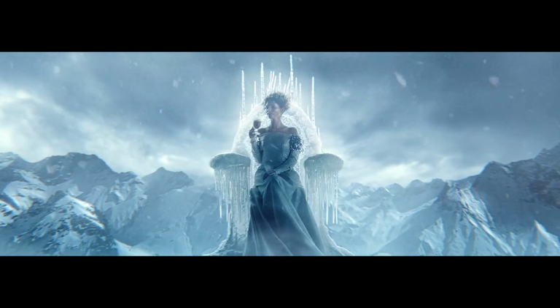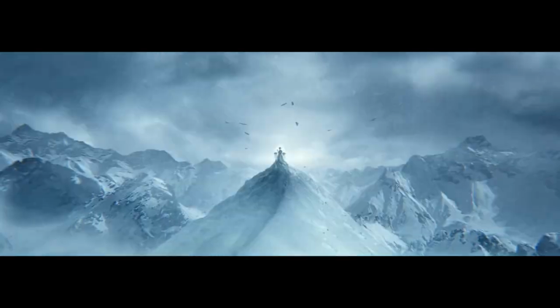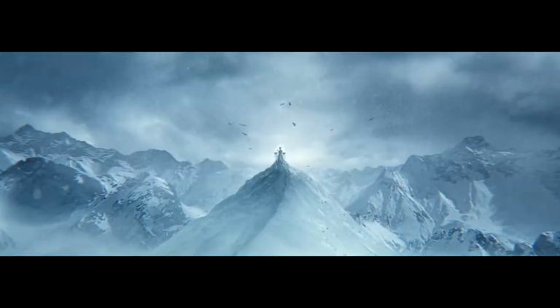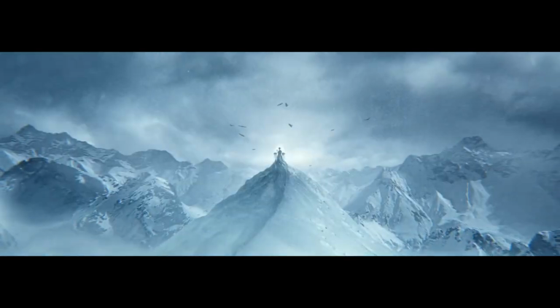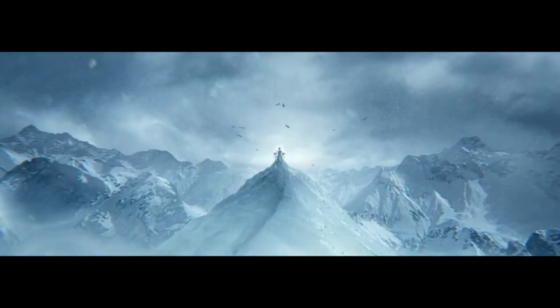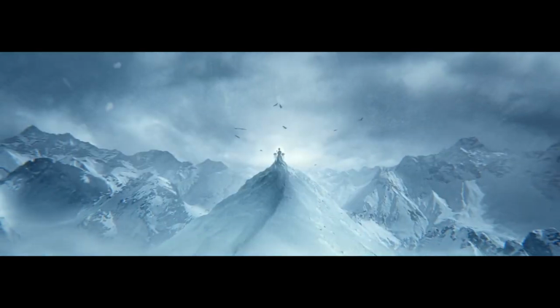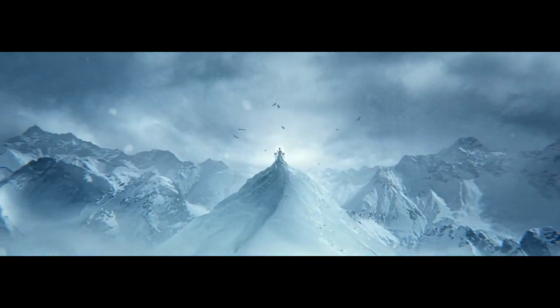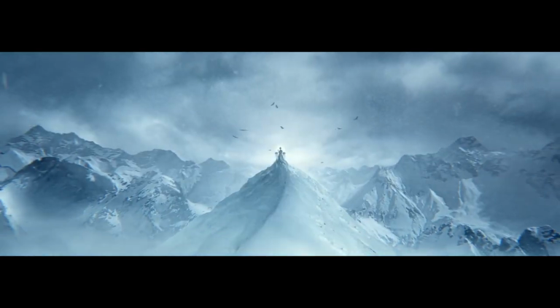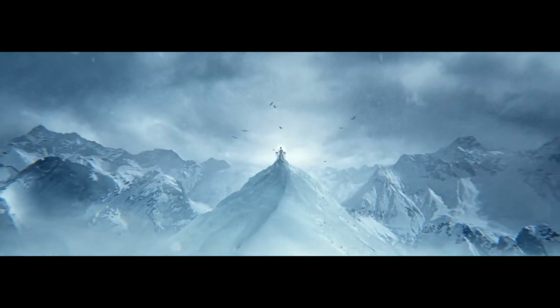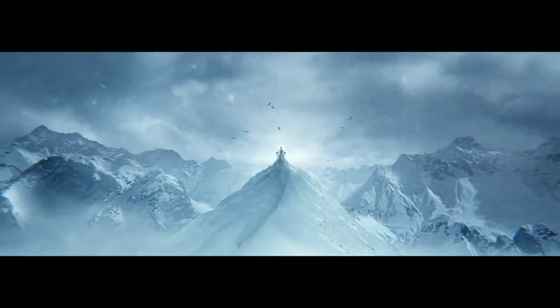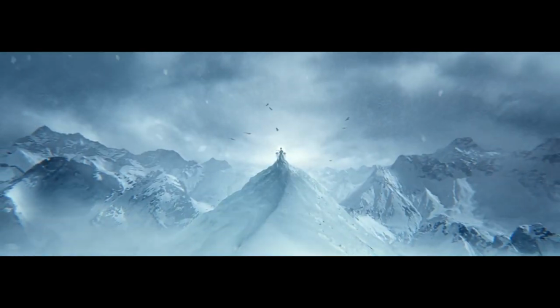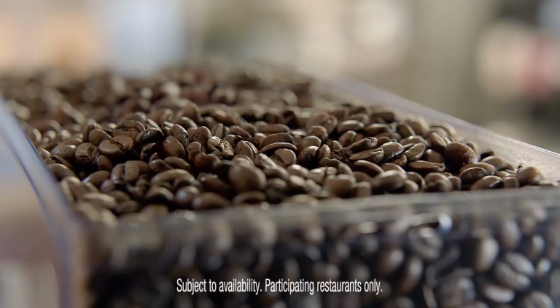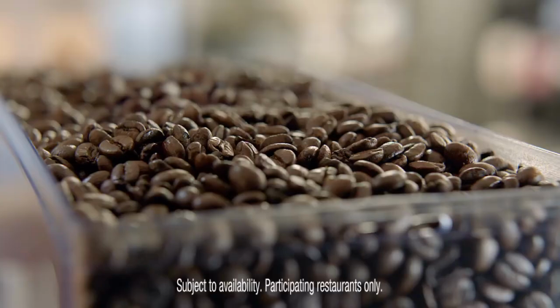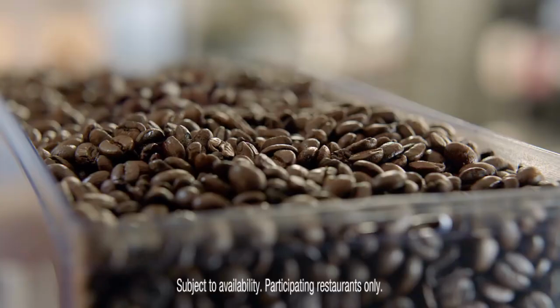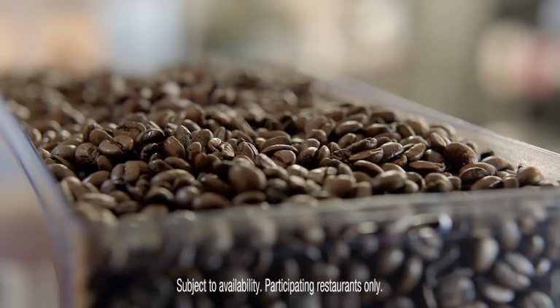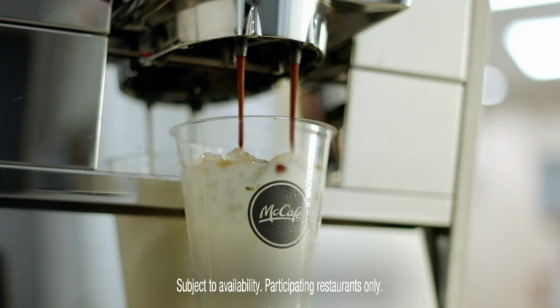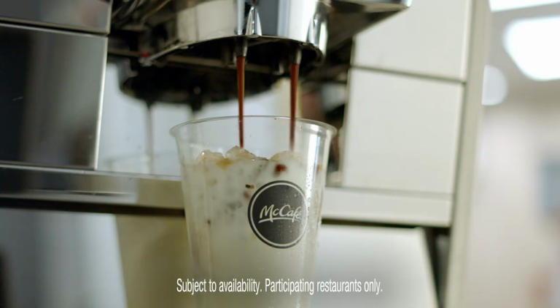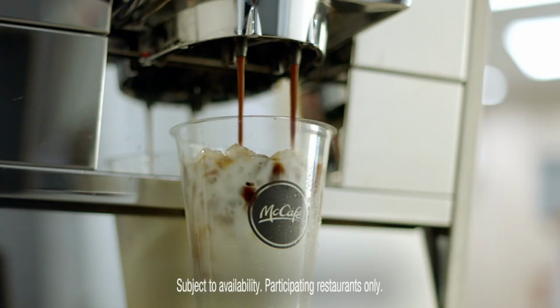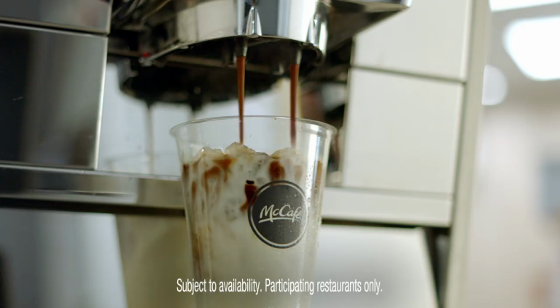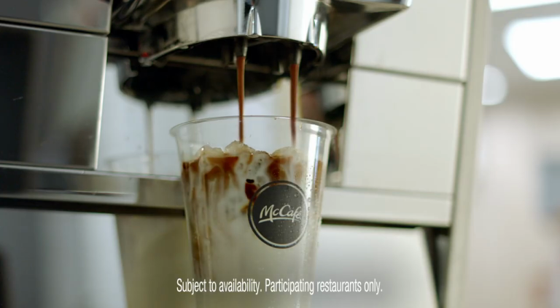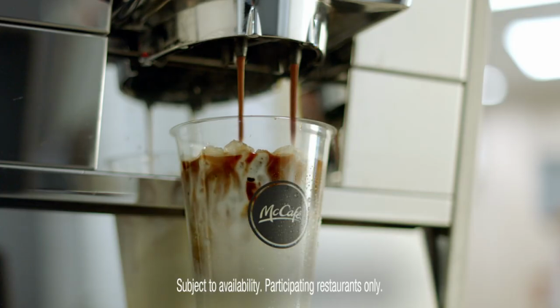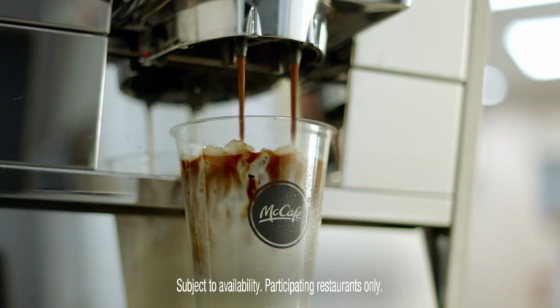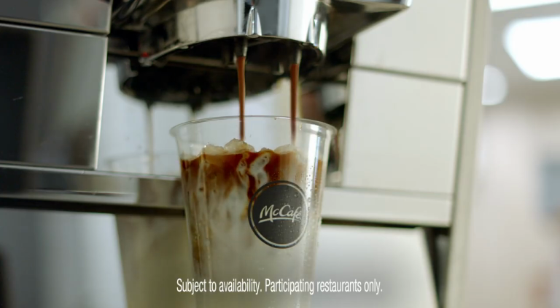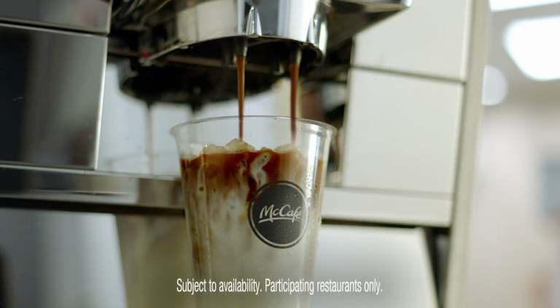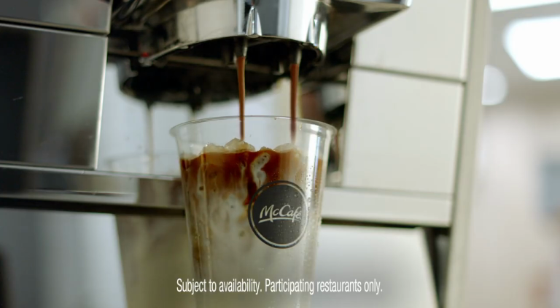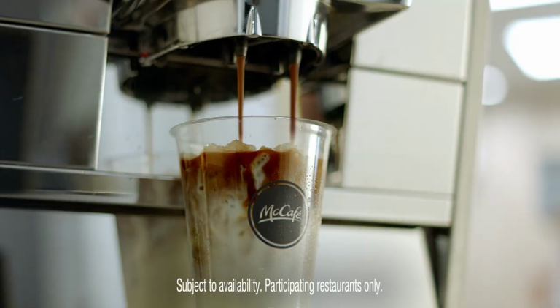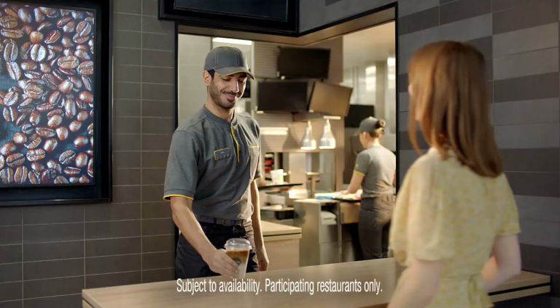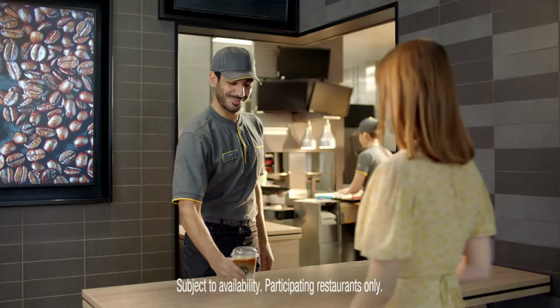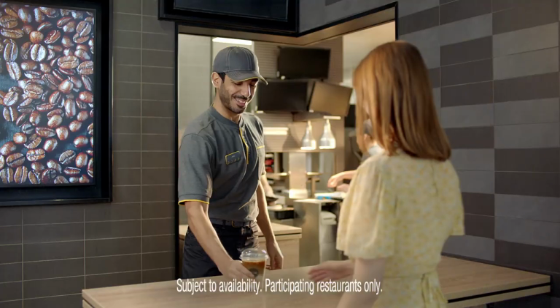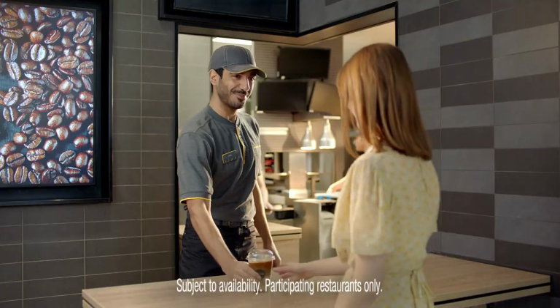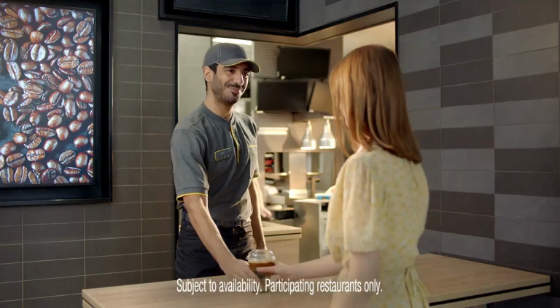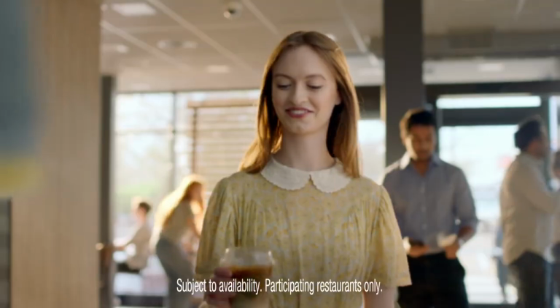We could do all that. But we don't. What we do is use a double shot of freshly ground espresso in our new iced latte.